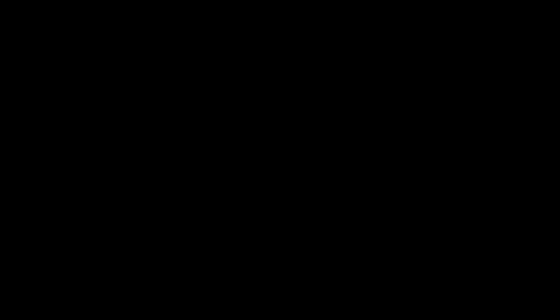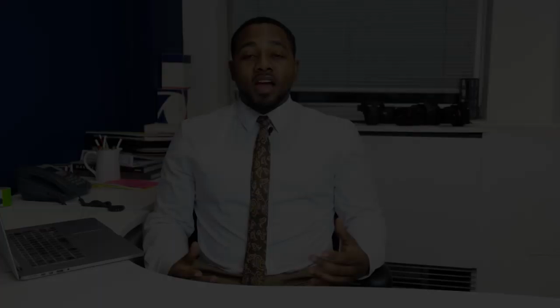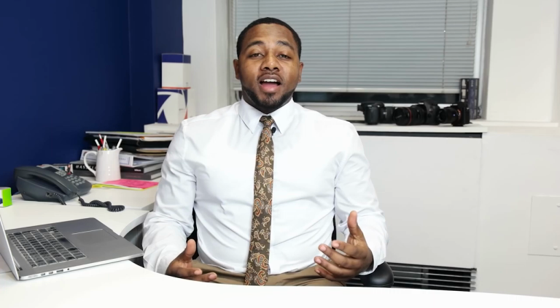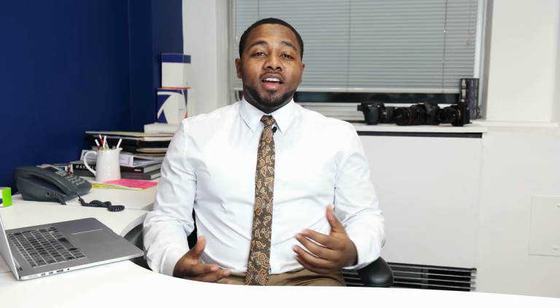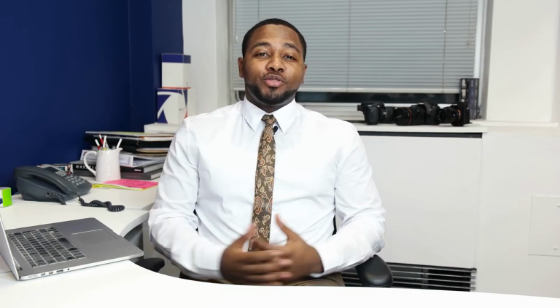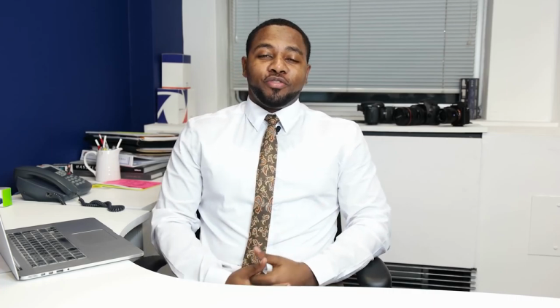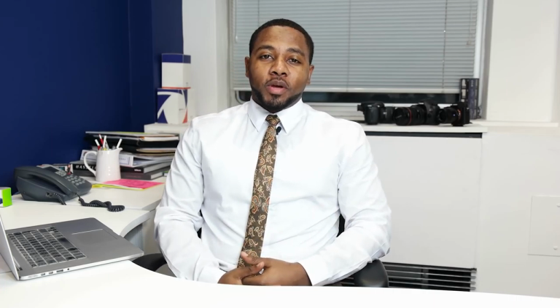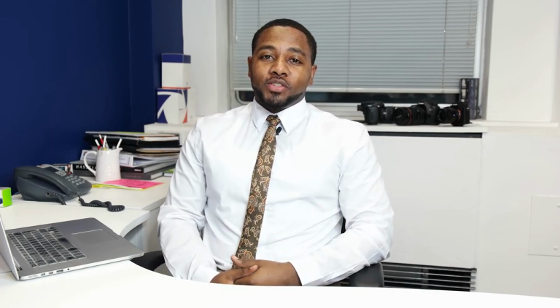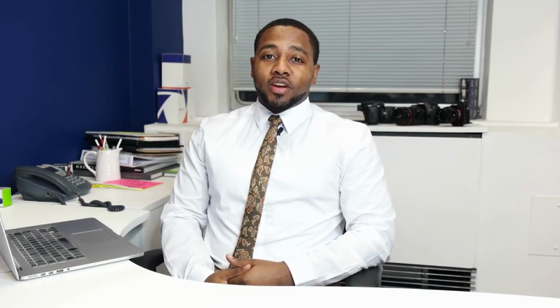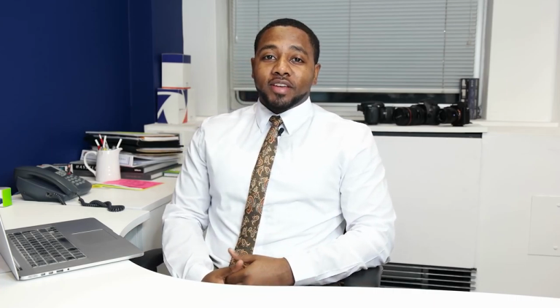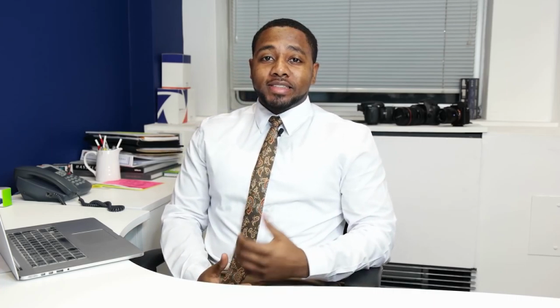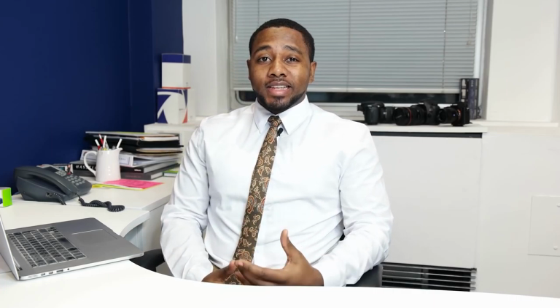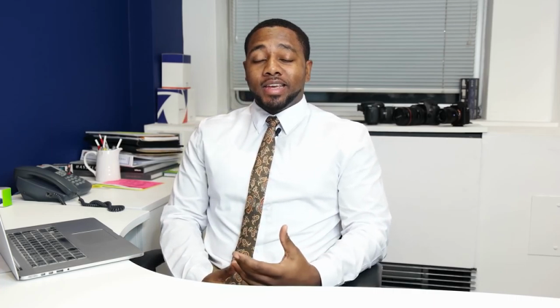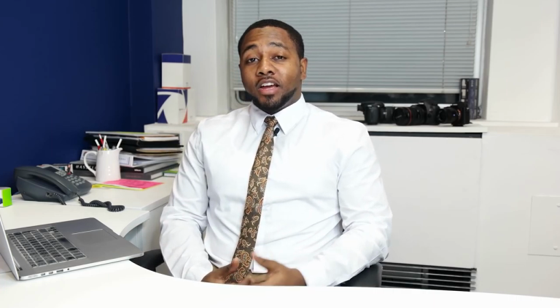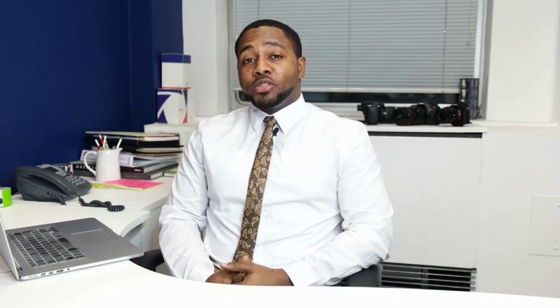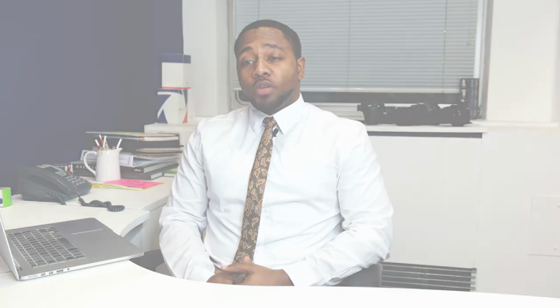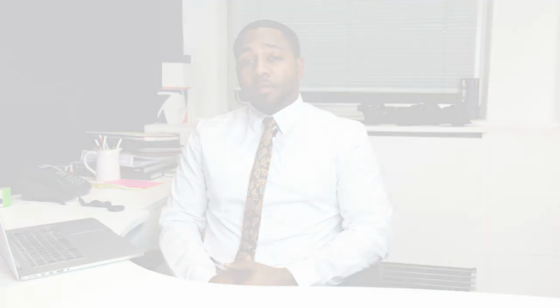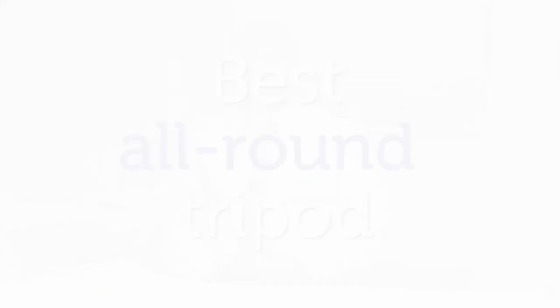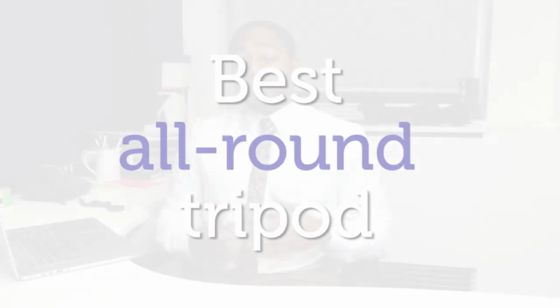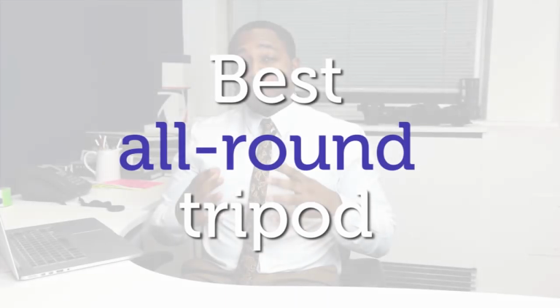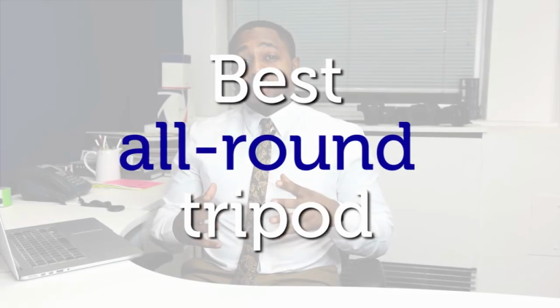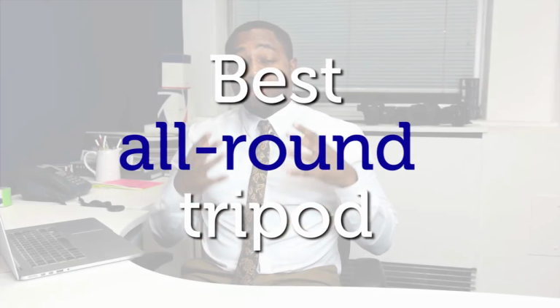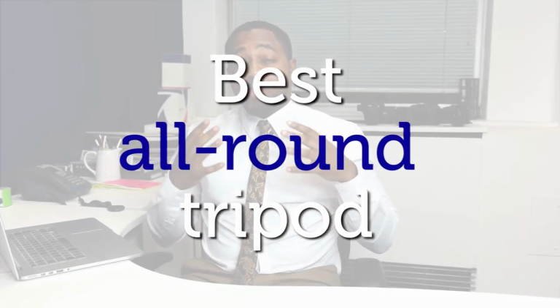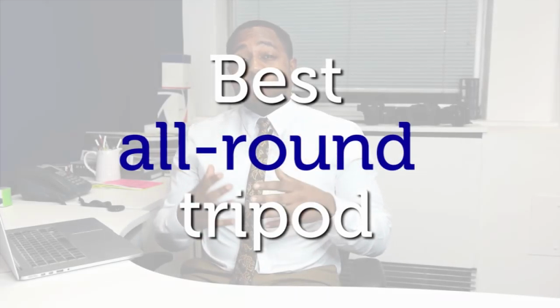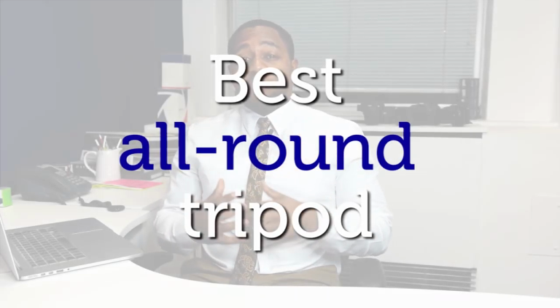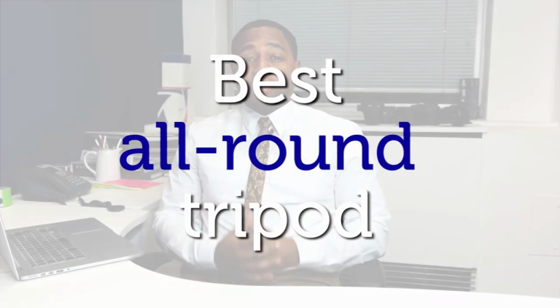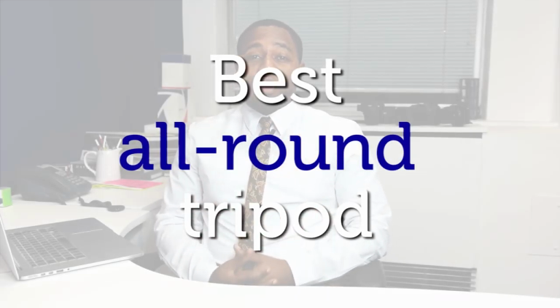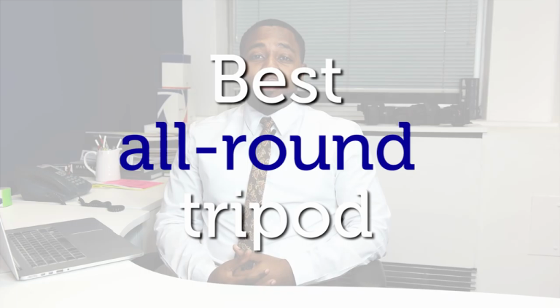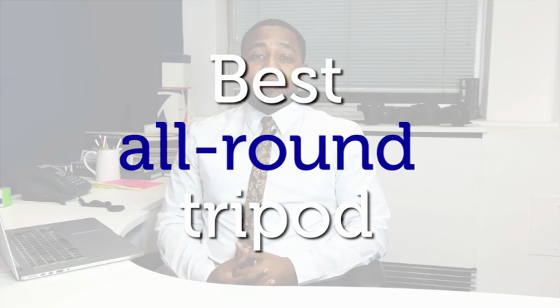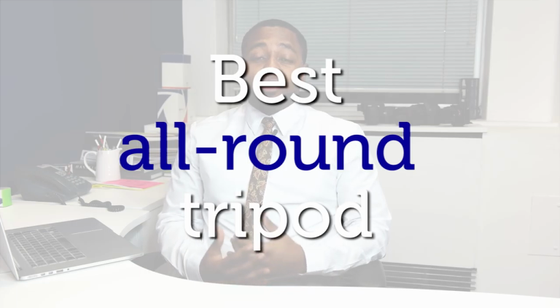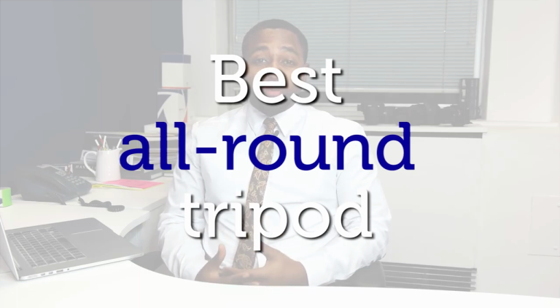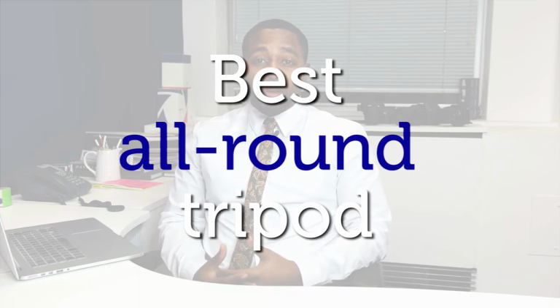Hi, I'm John from Wex Photographic, and today I'm going to be talking about one of the best all-round tripods that you can buy.